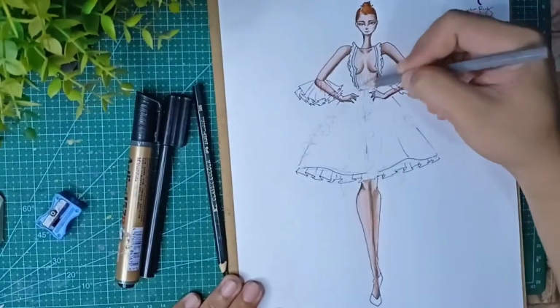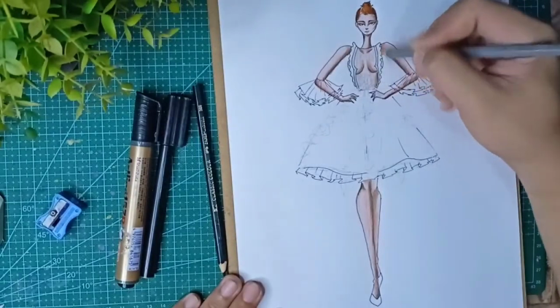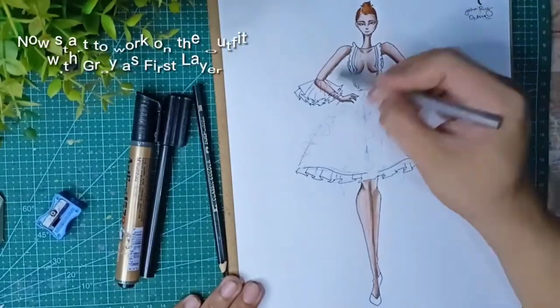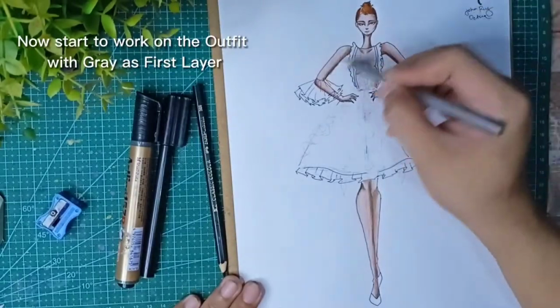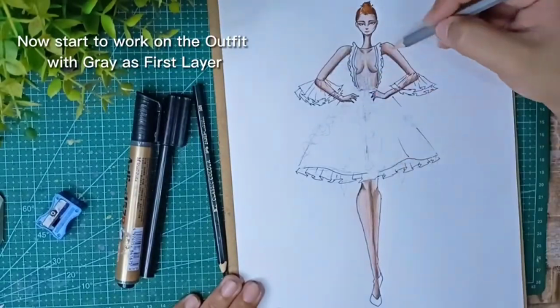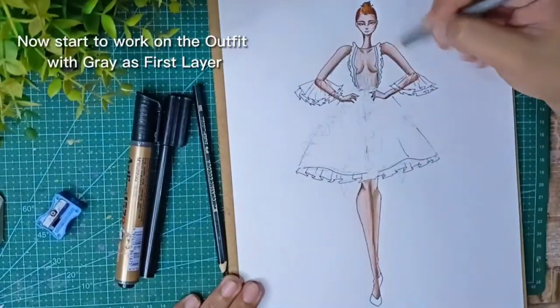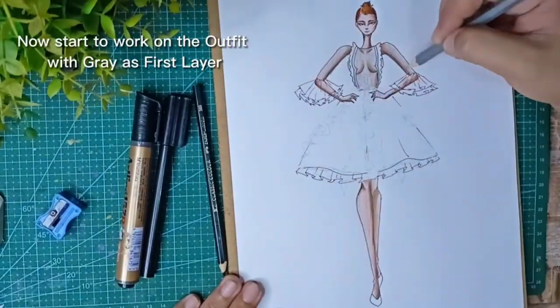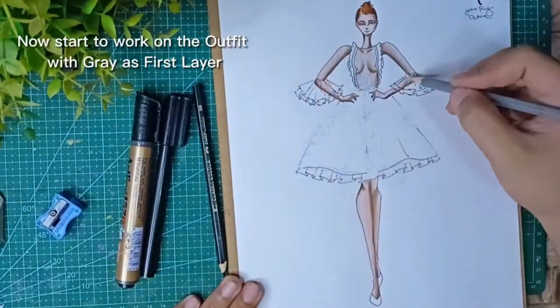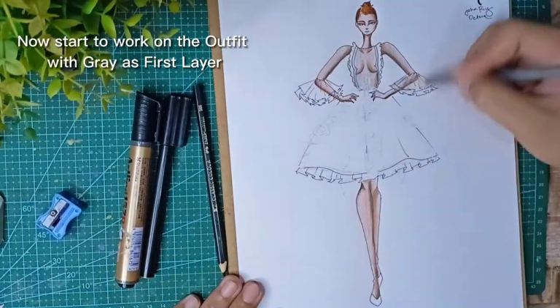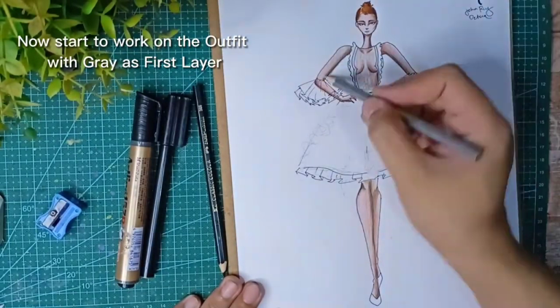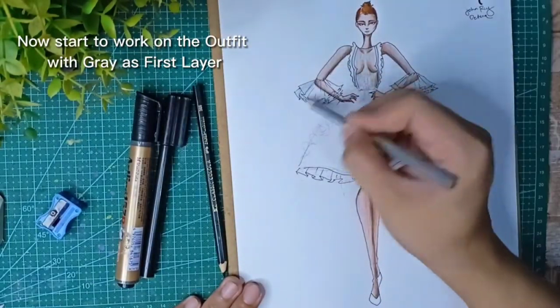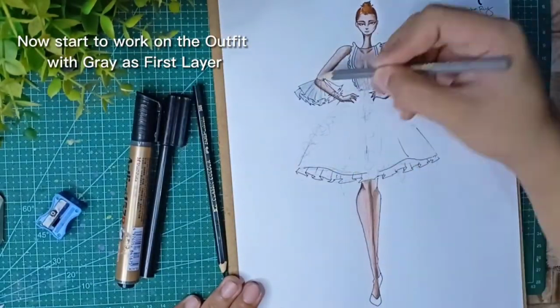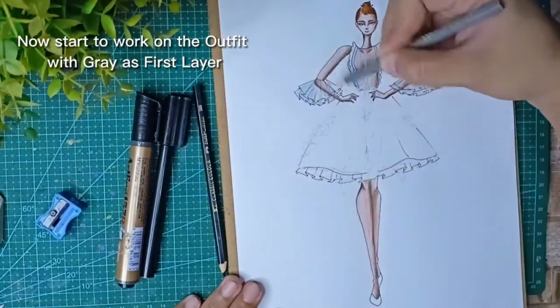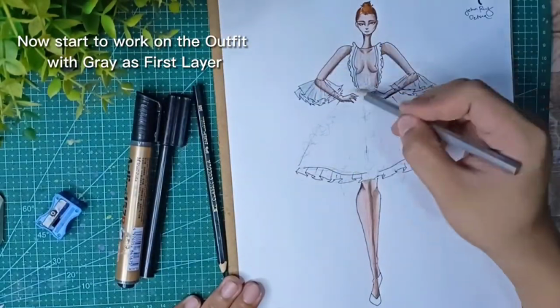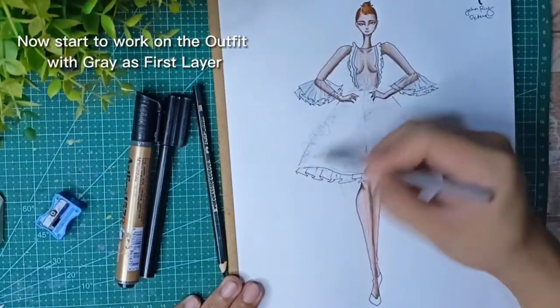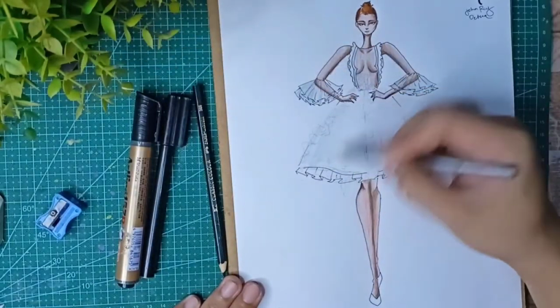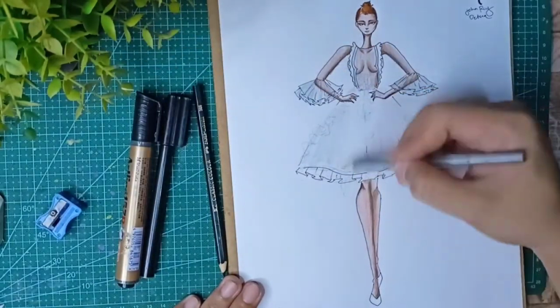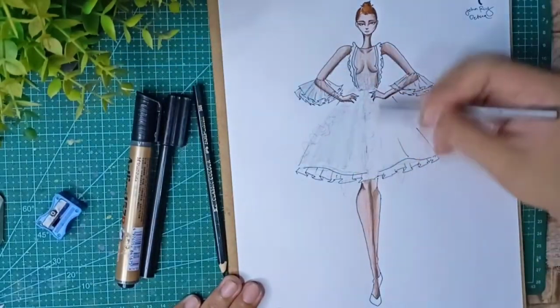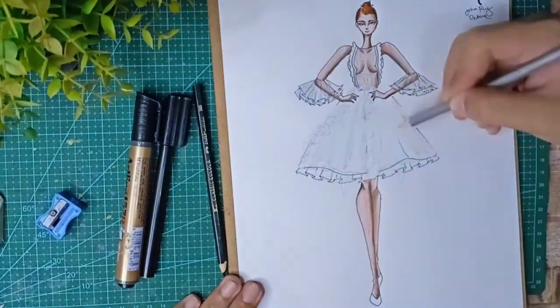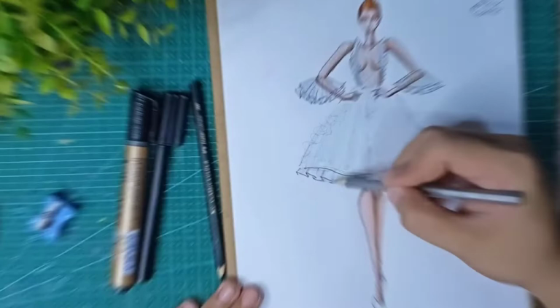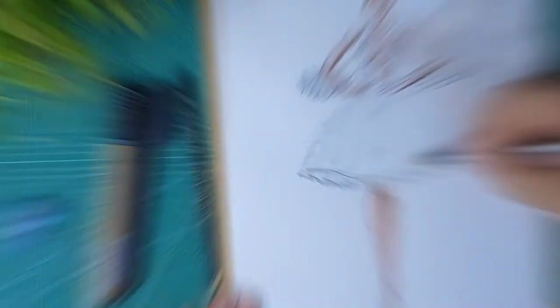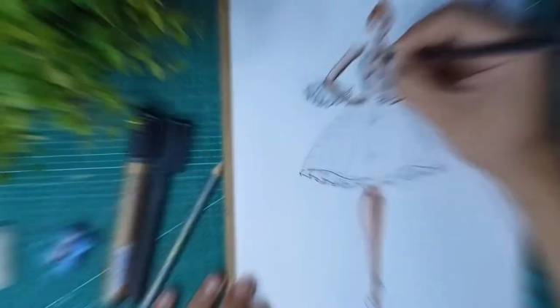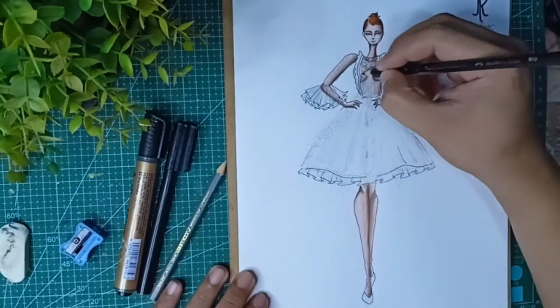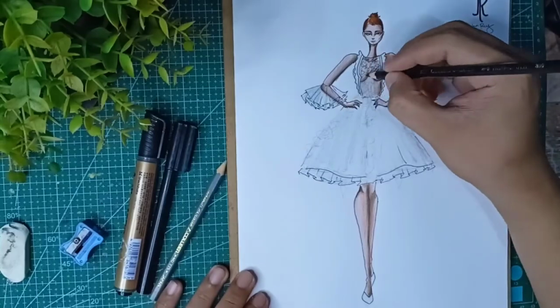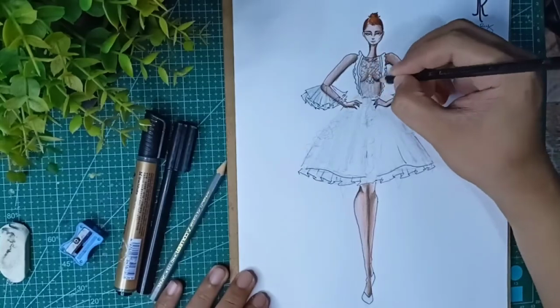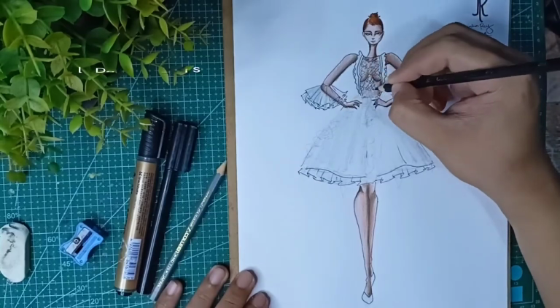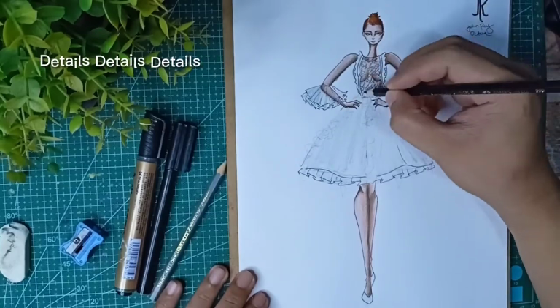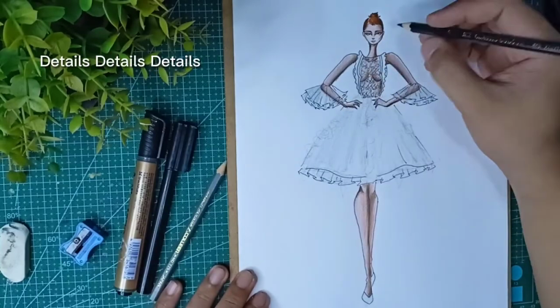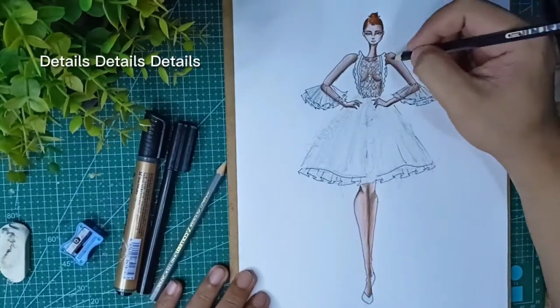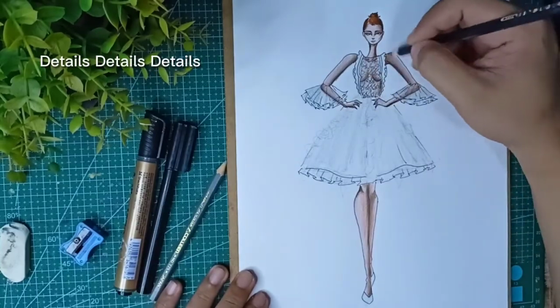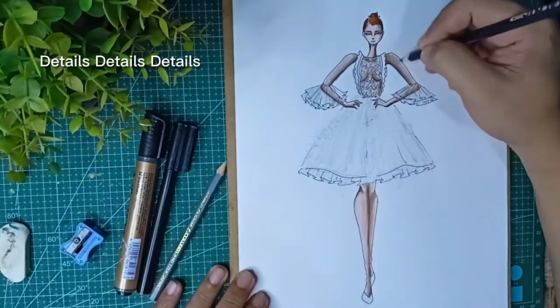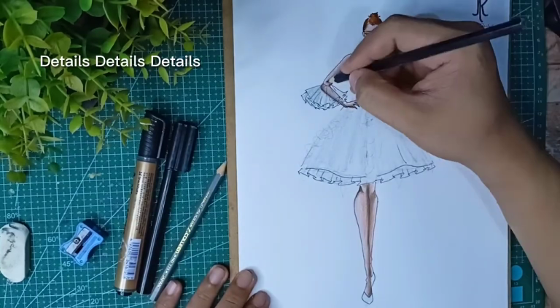Now start to work on the alpha with gray's first layer. Details, details, details.